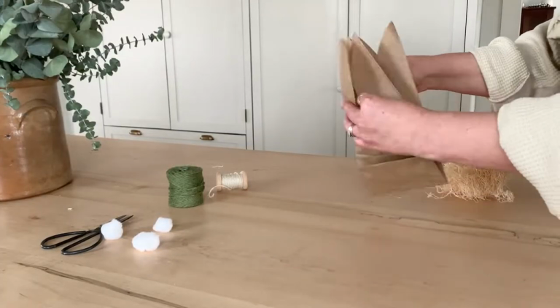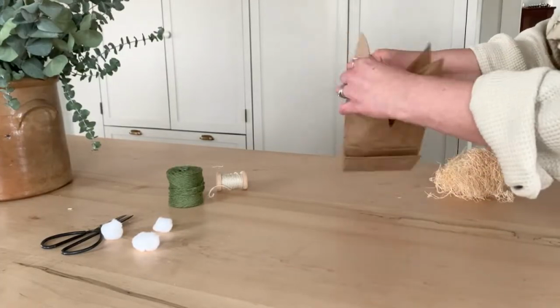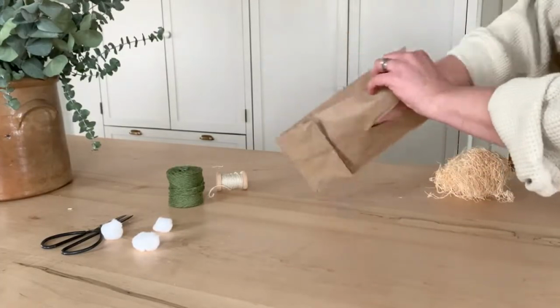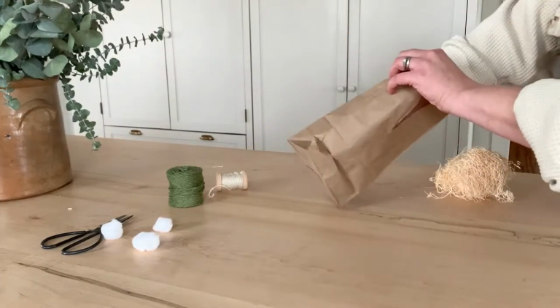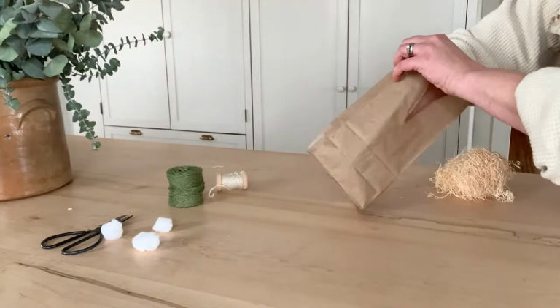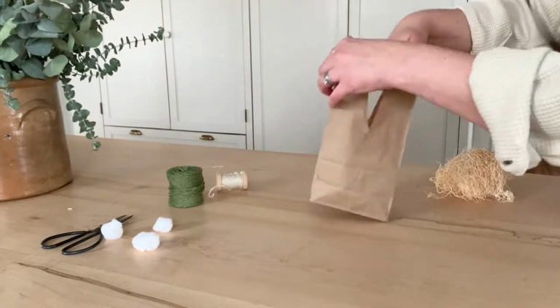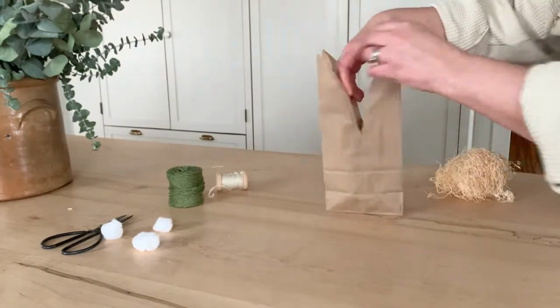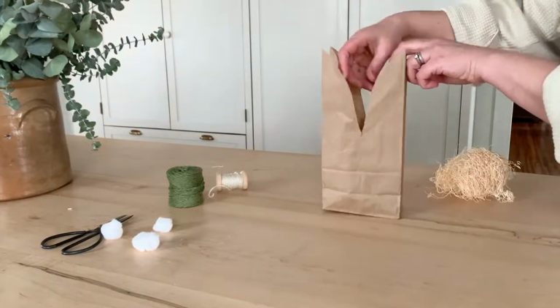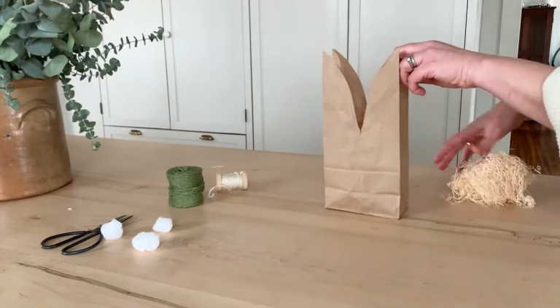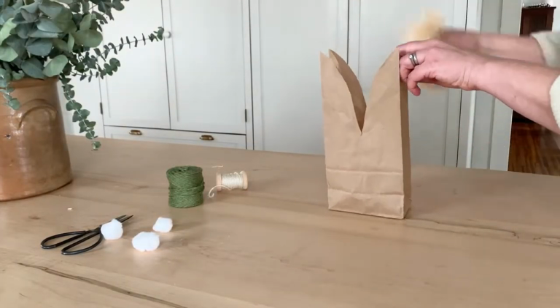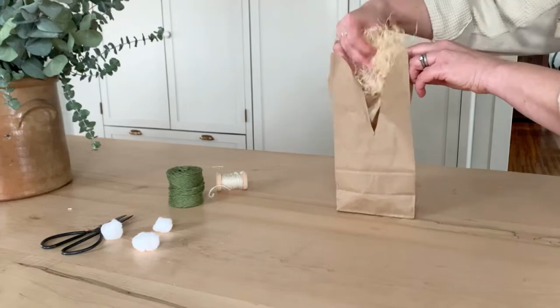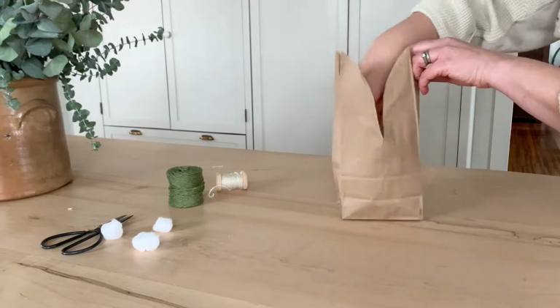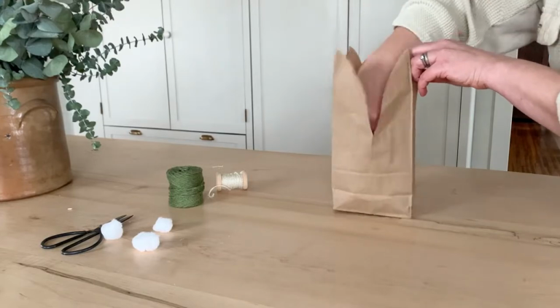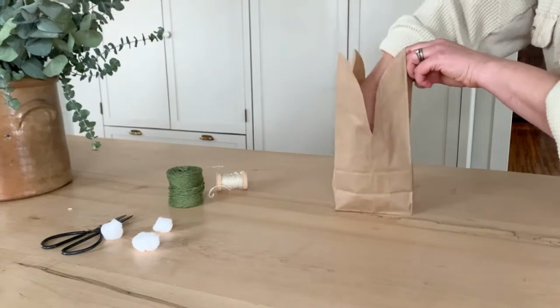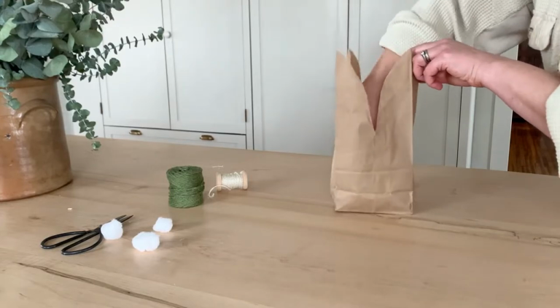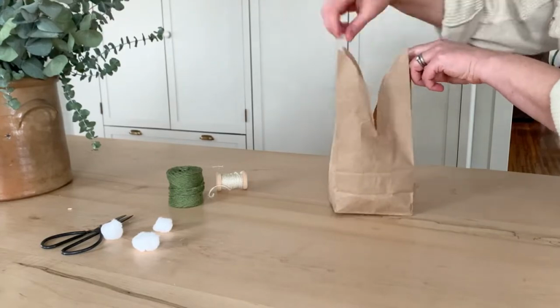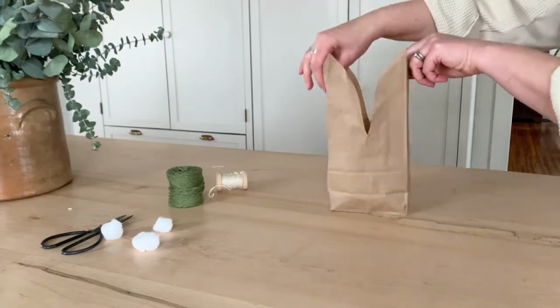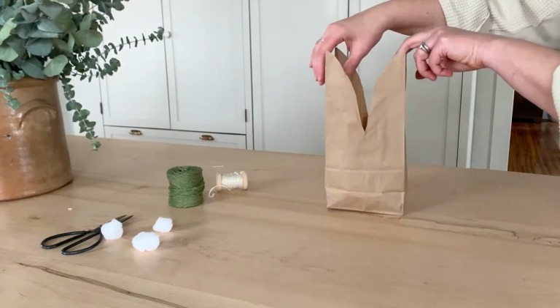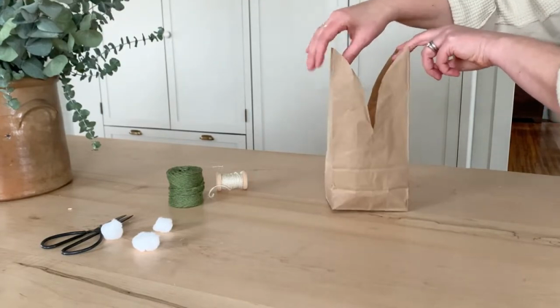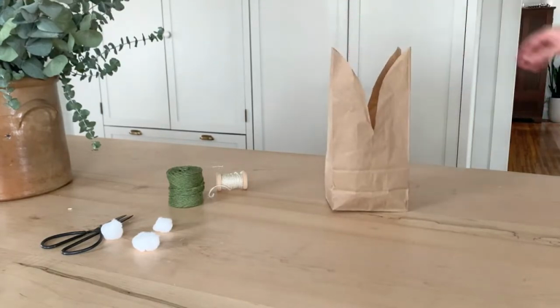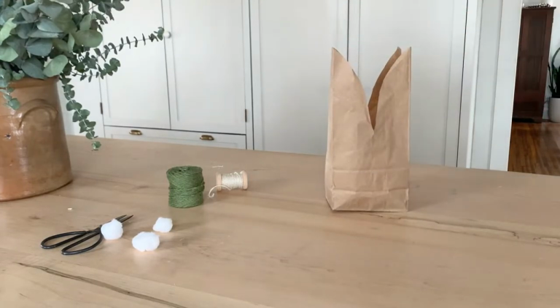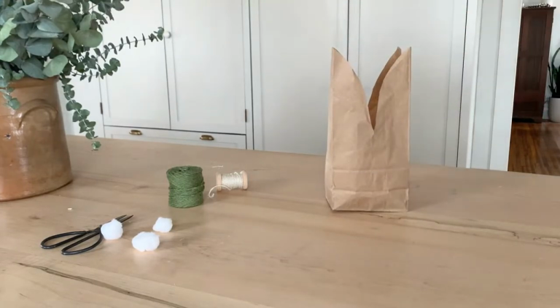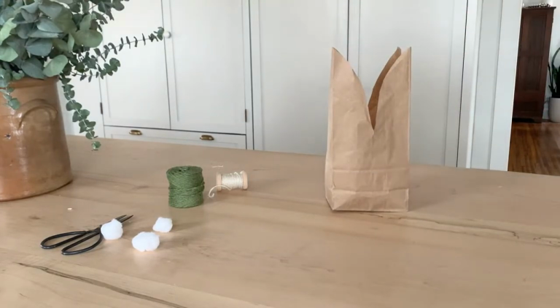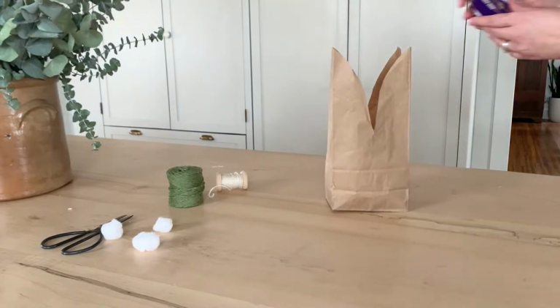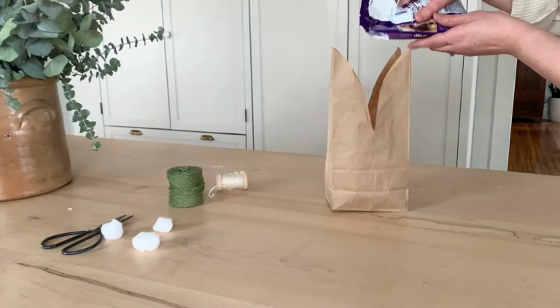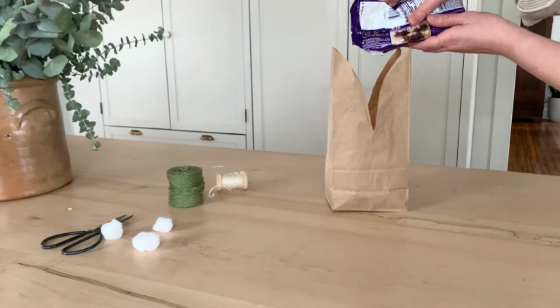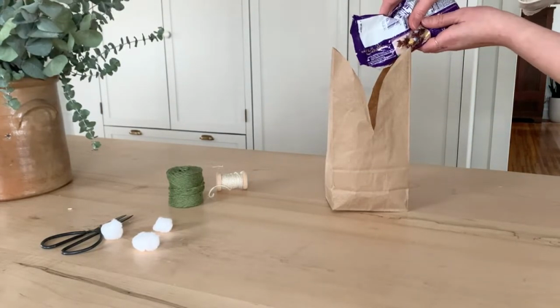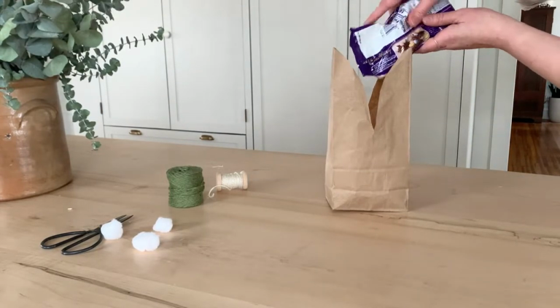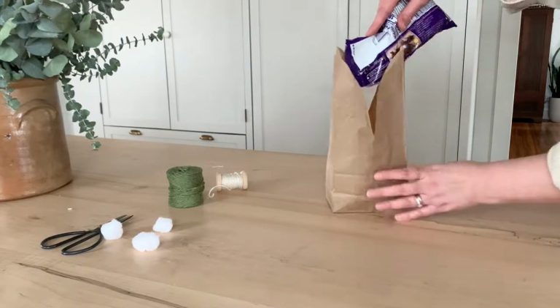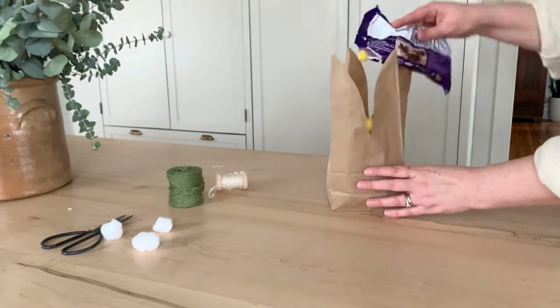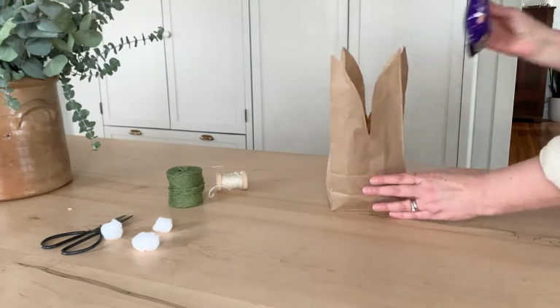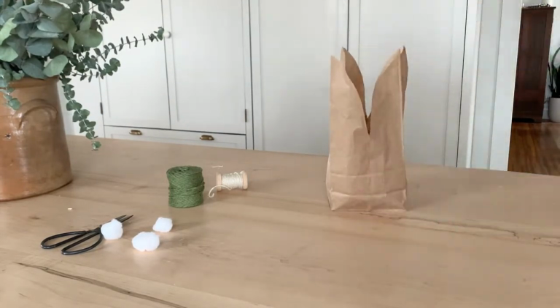Open the bag and fill it with a bit of Easter grass and then your favorite candy or treats, or even little toys.